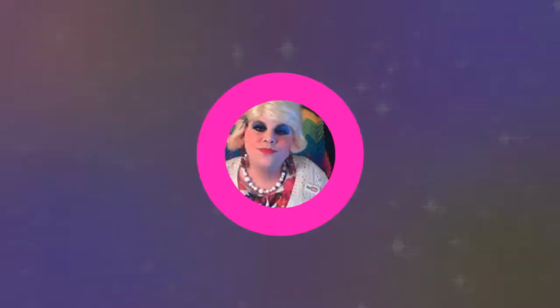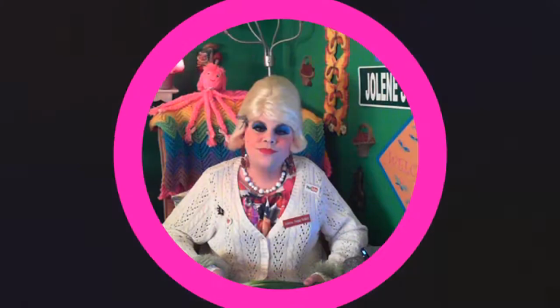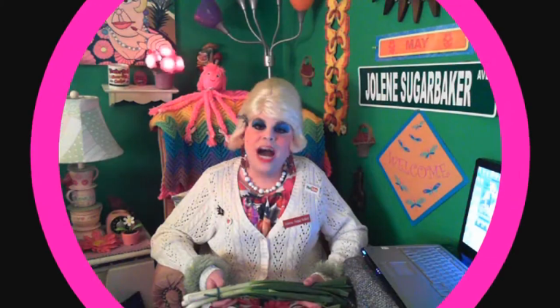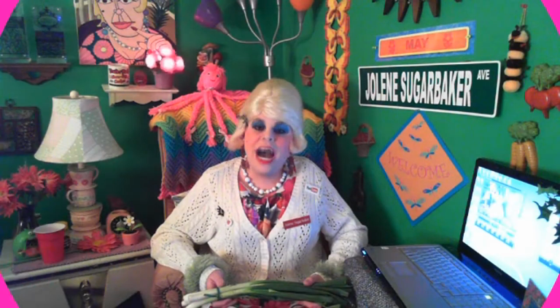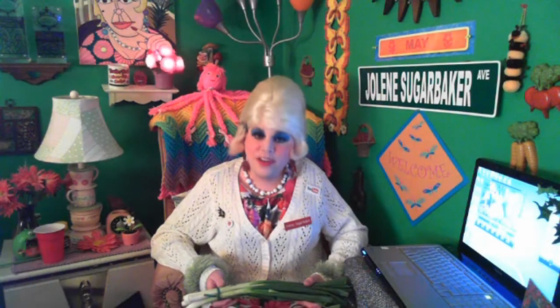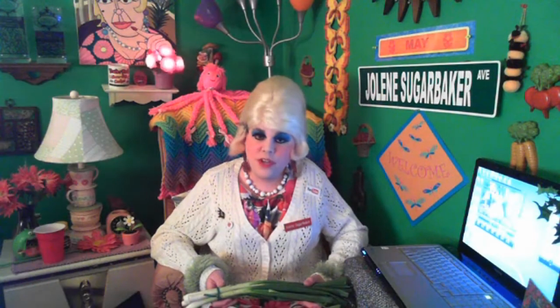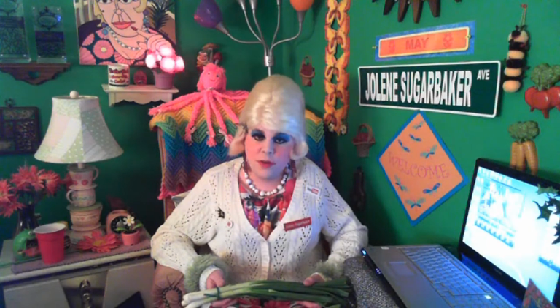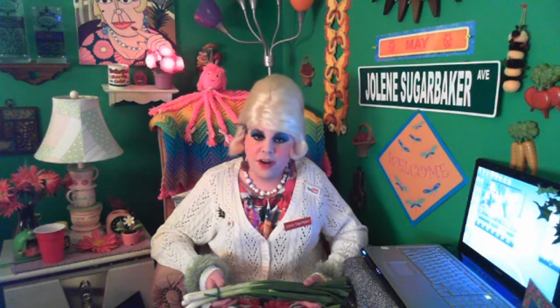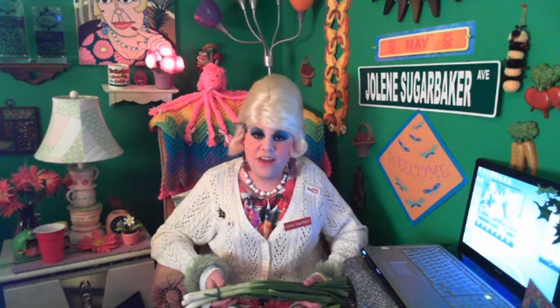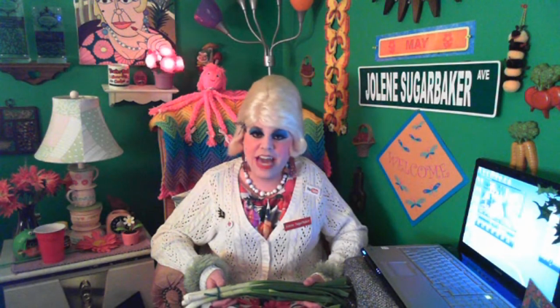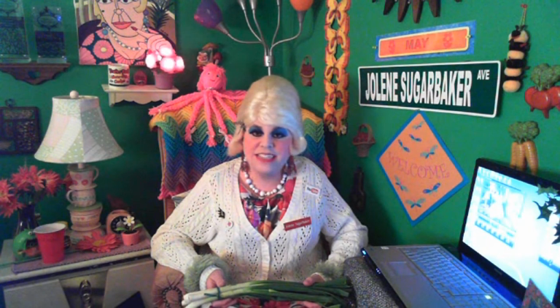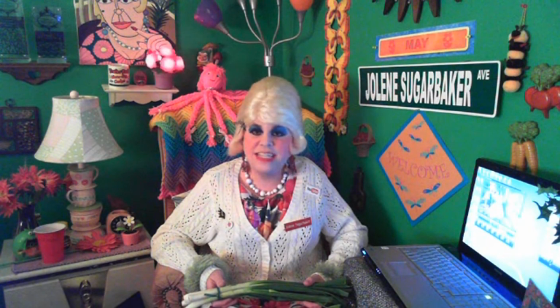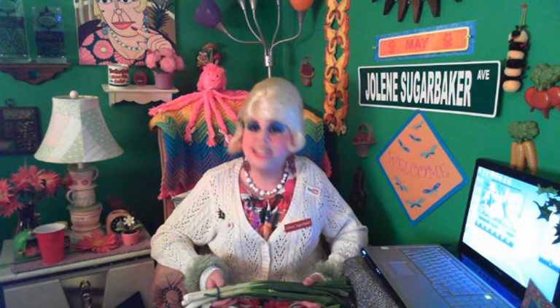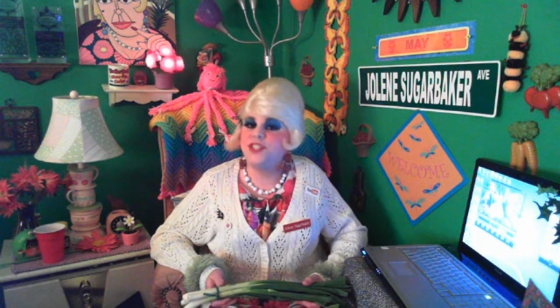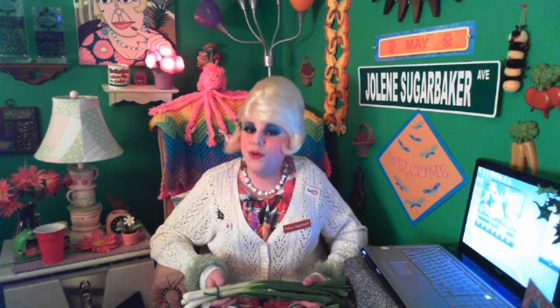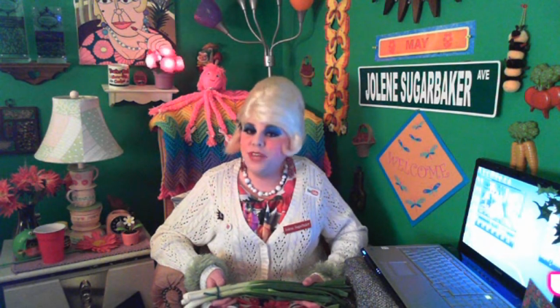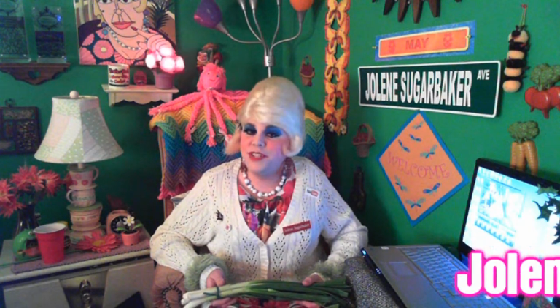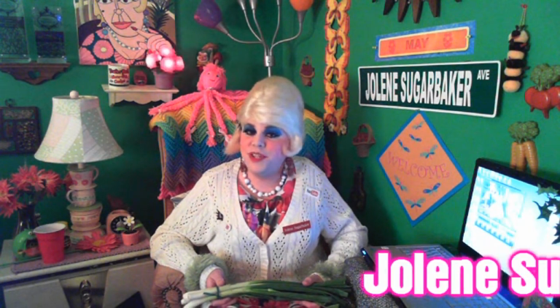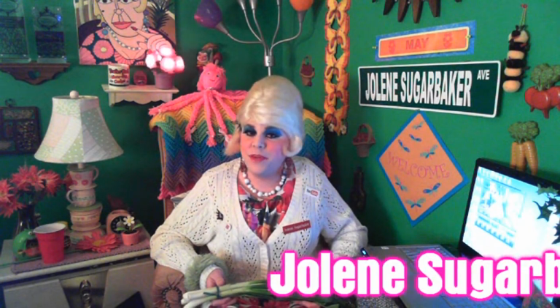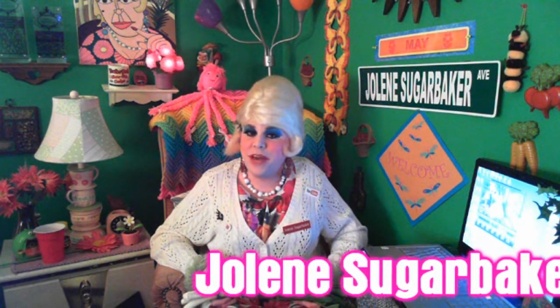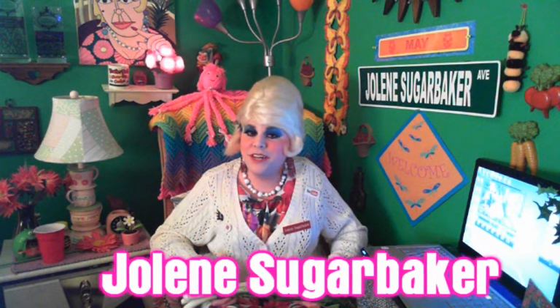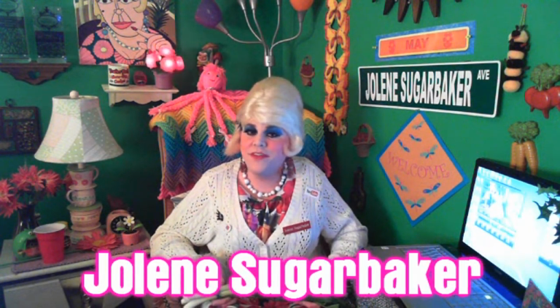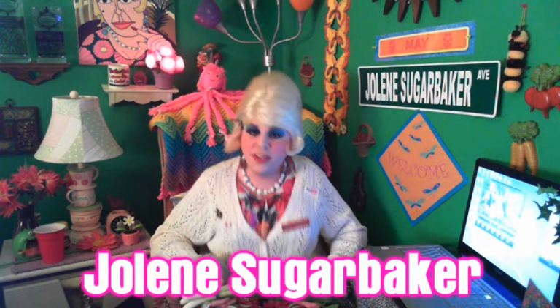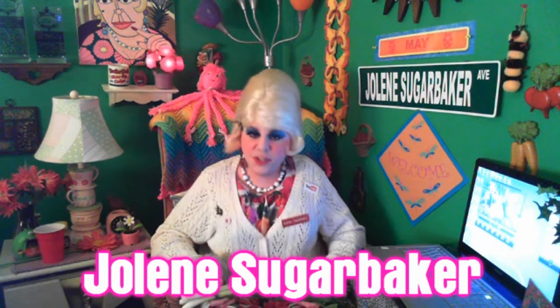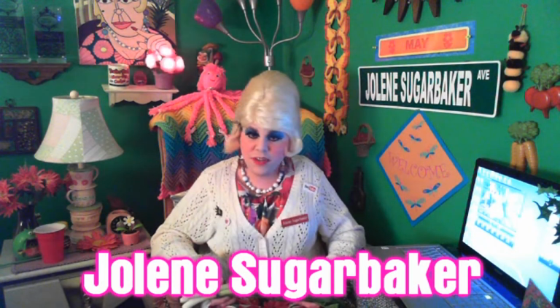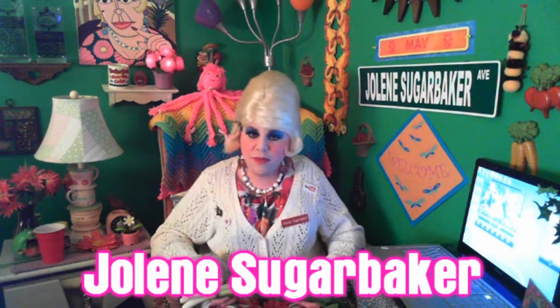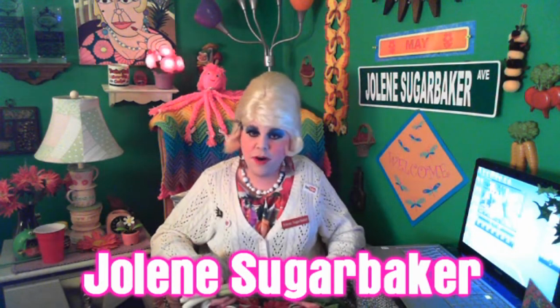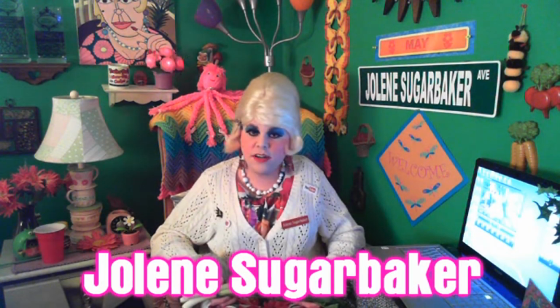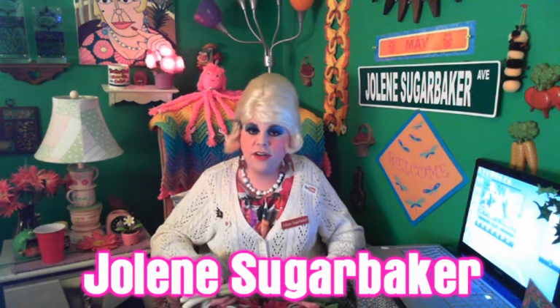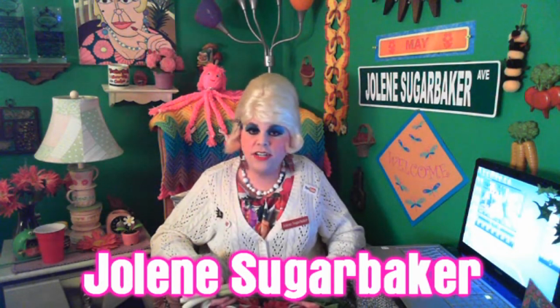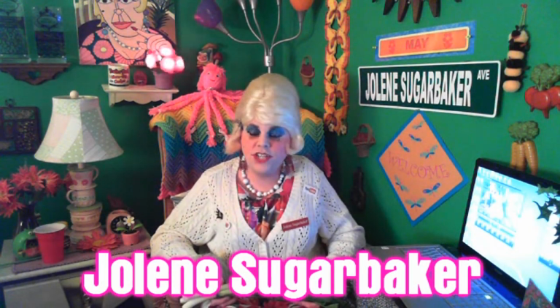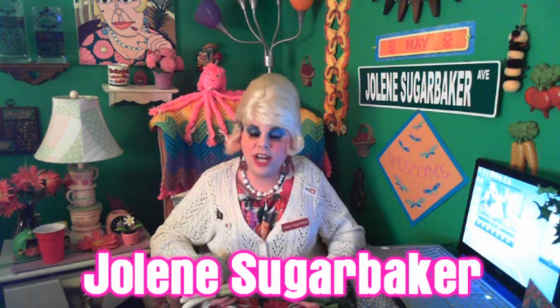Hi there, Trailer Park fans, it's Jolene Sugarbaker from the Trailer Park Cooking Show.